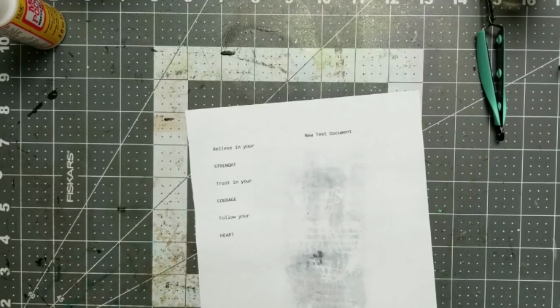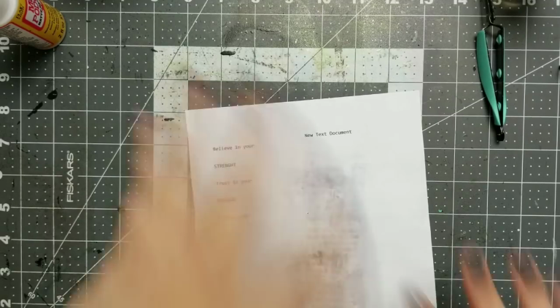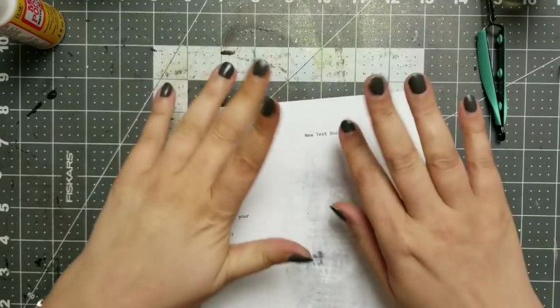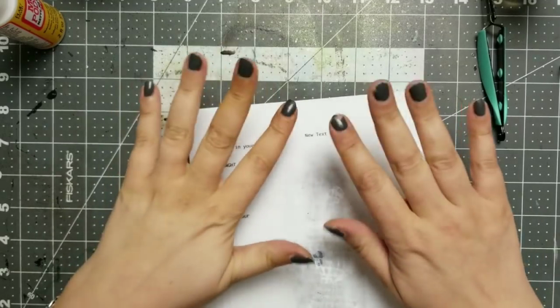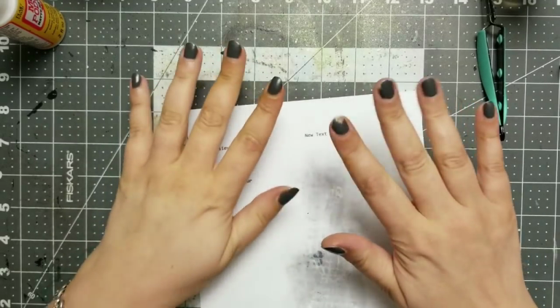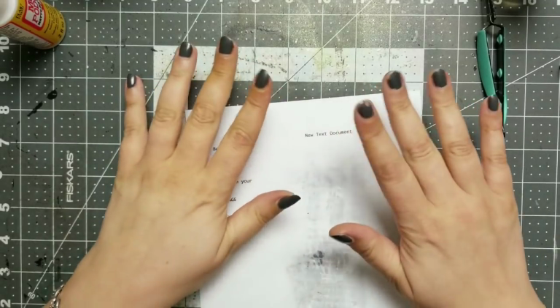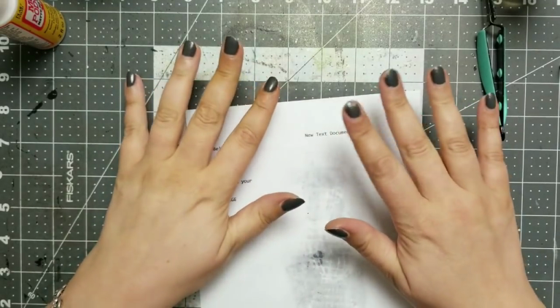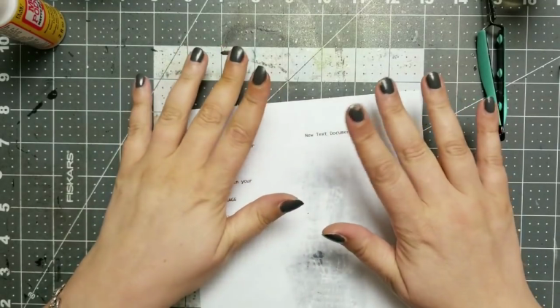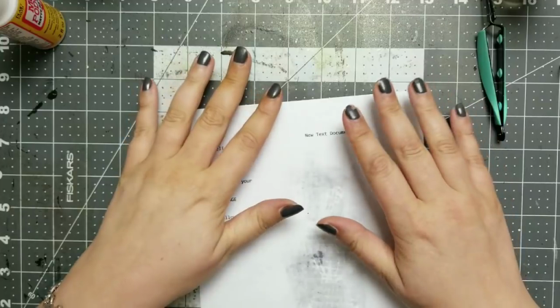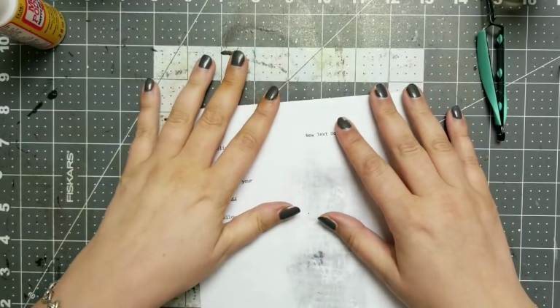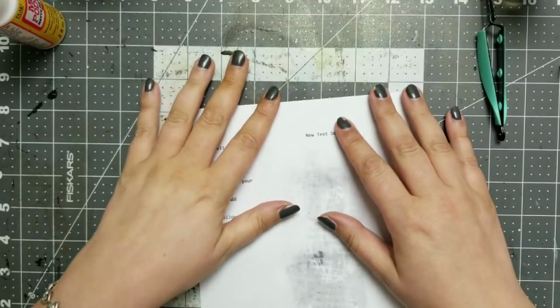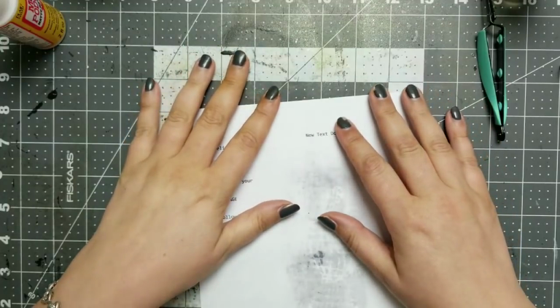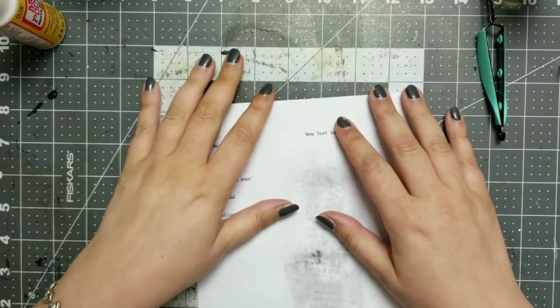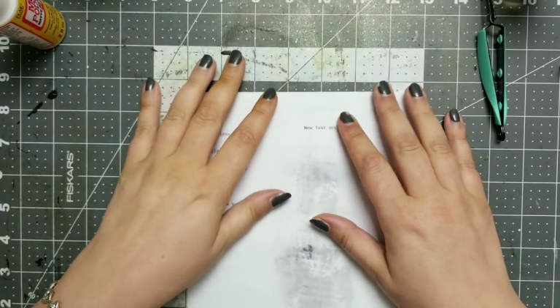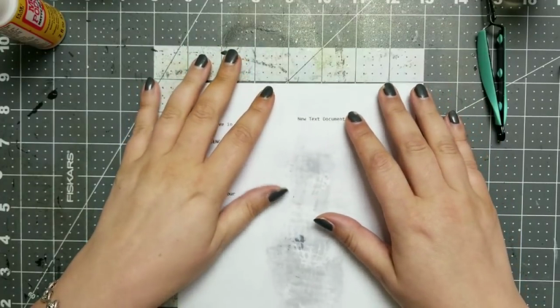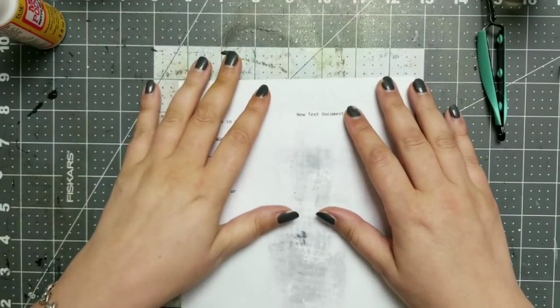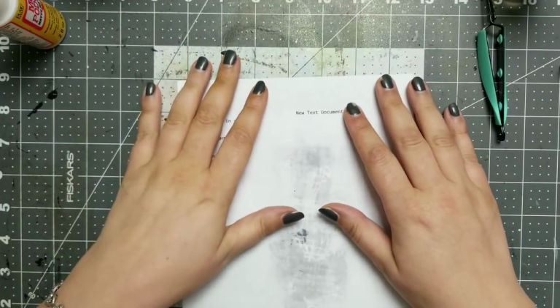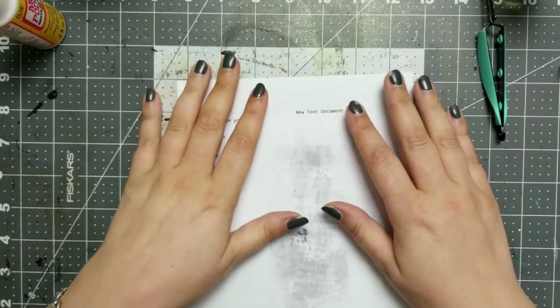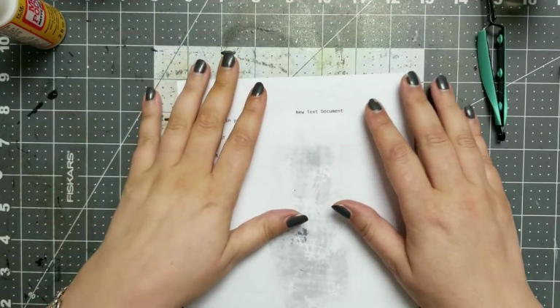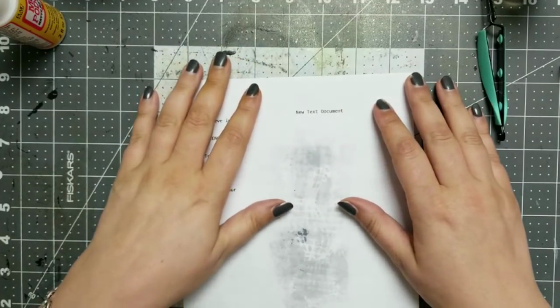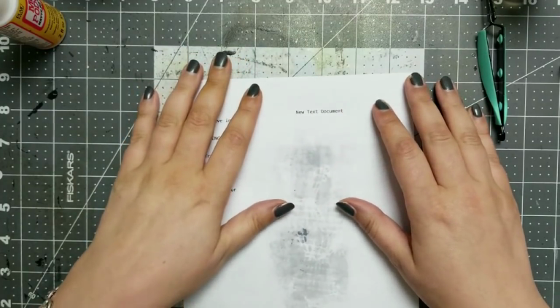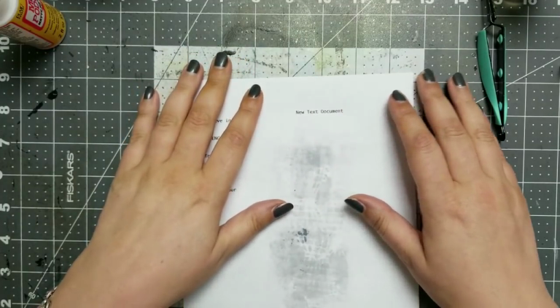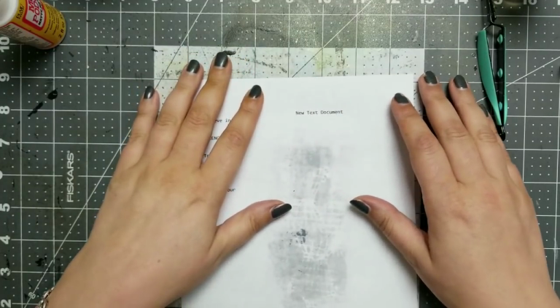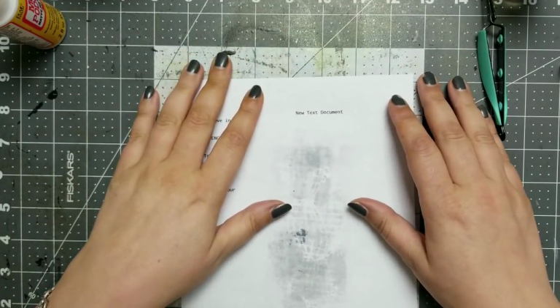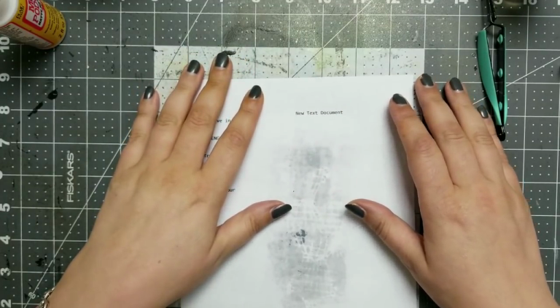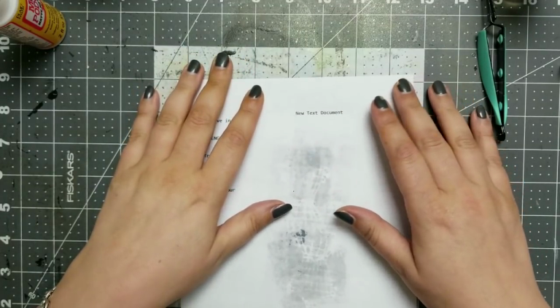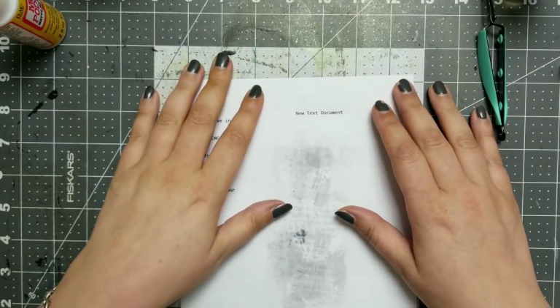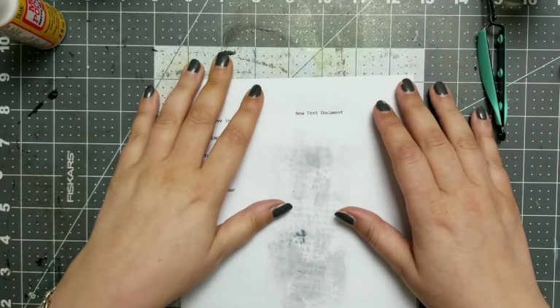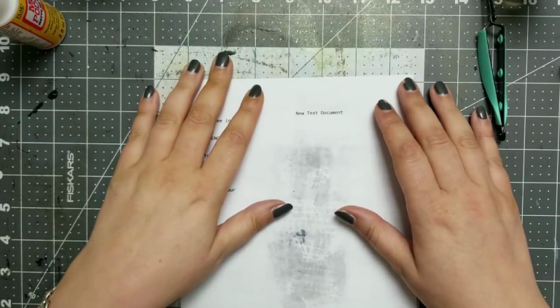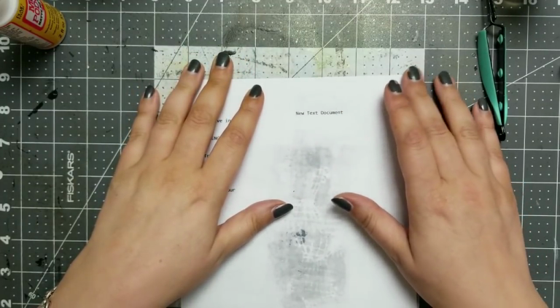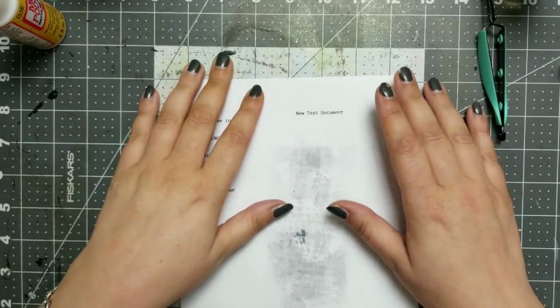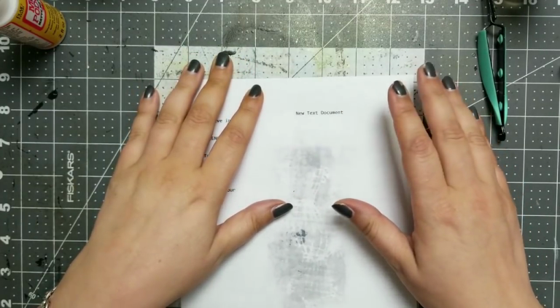Hi YouTube! Welcome back to my channel and welcome back to my Altered Composition book series.